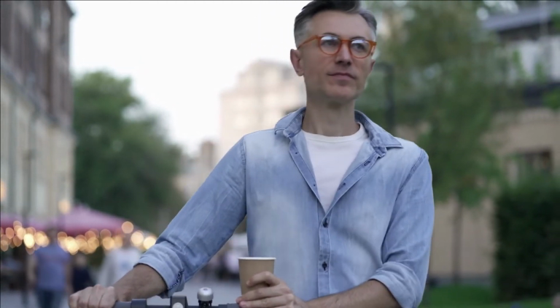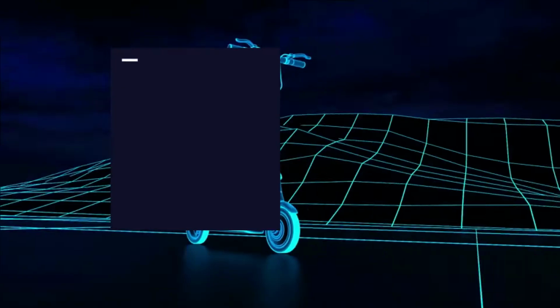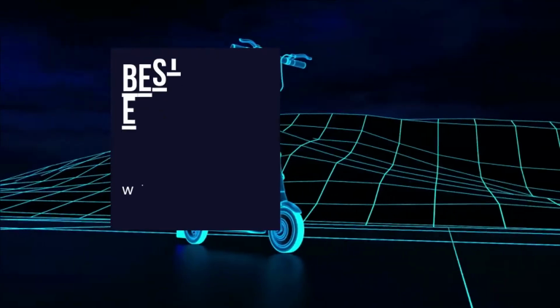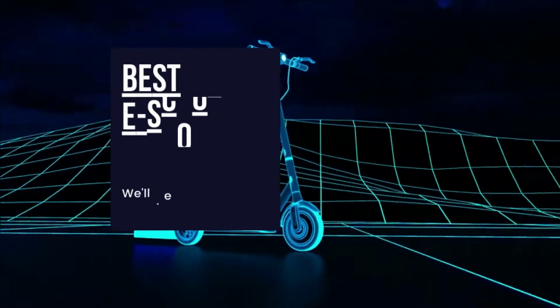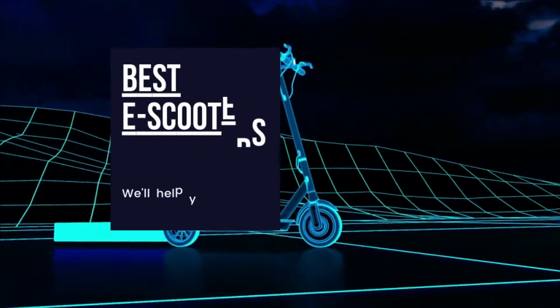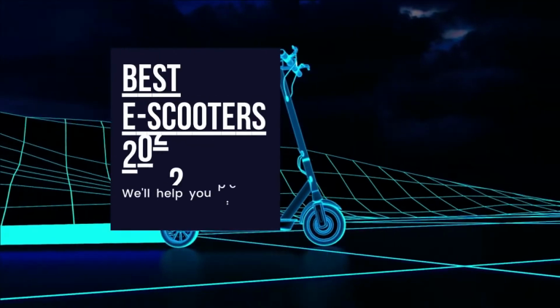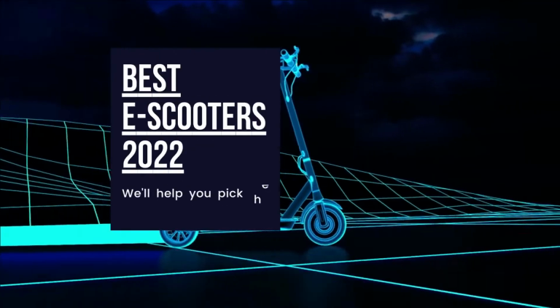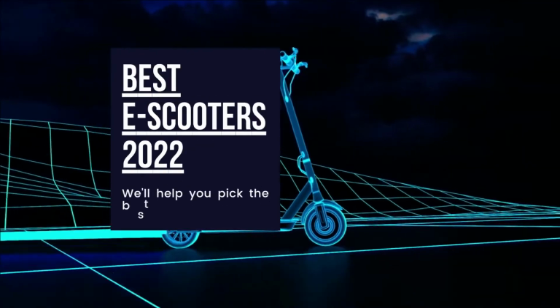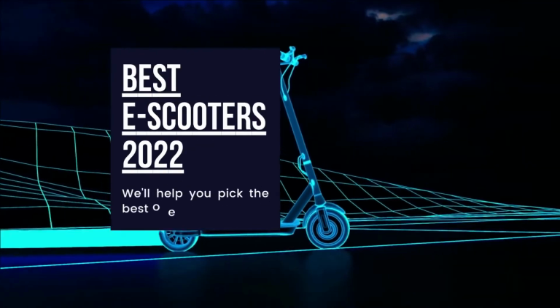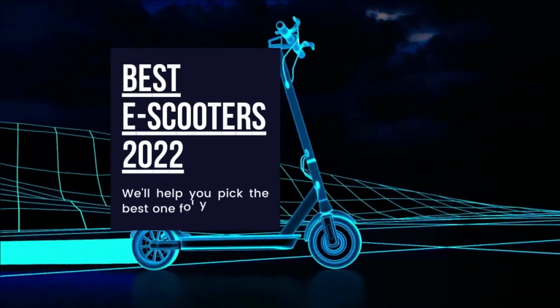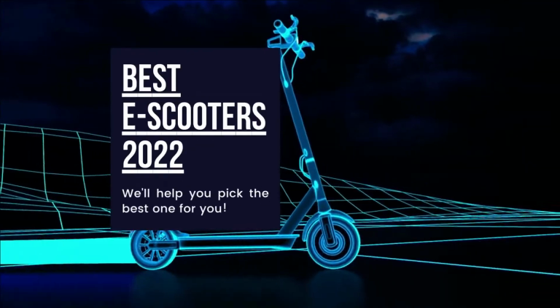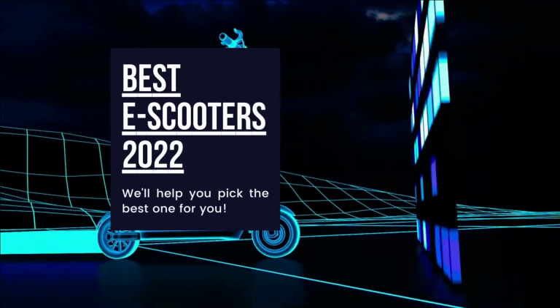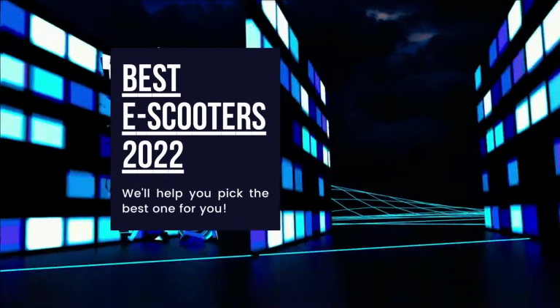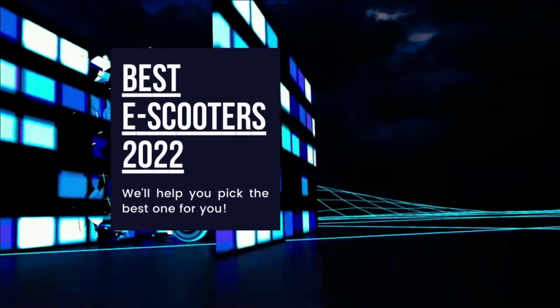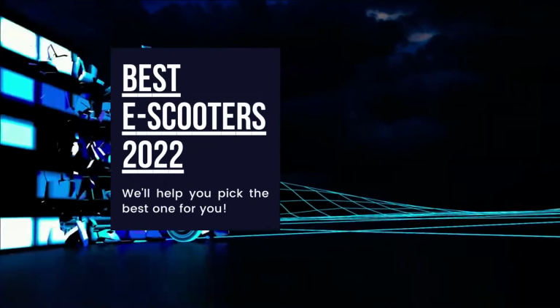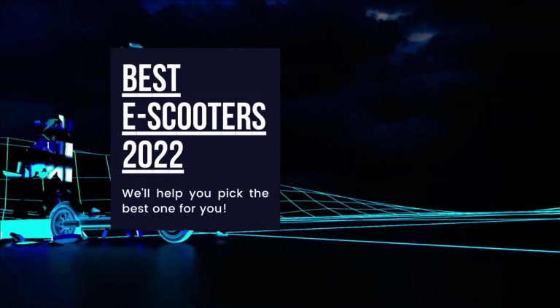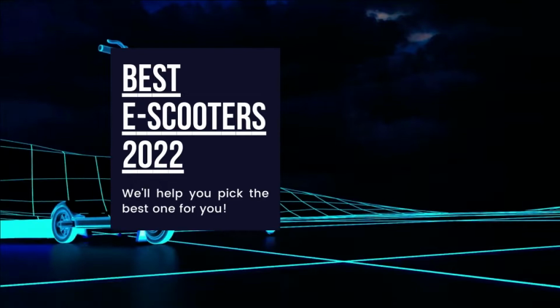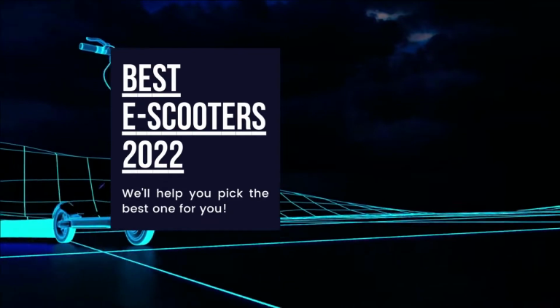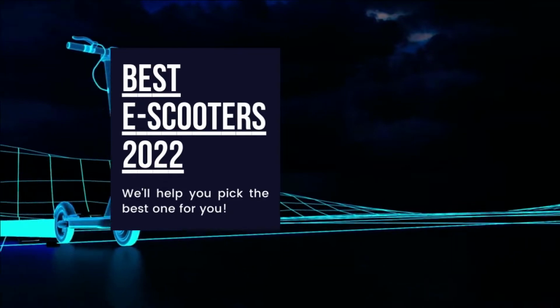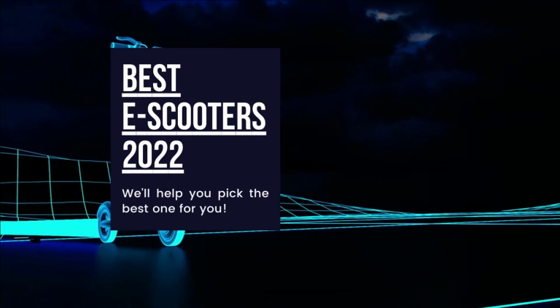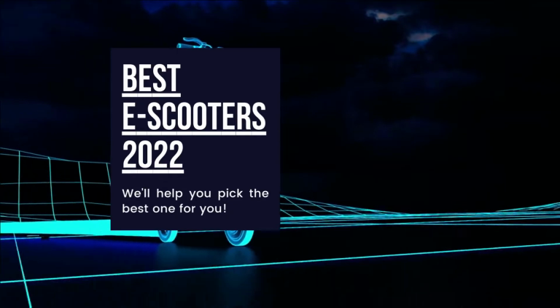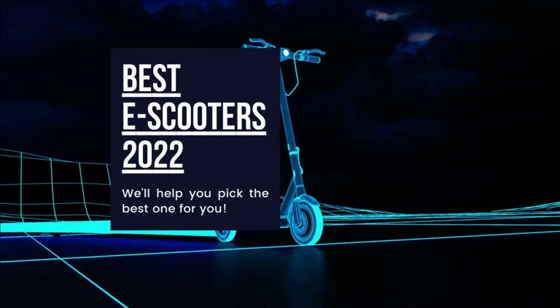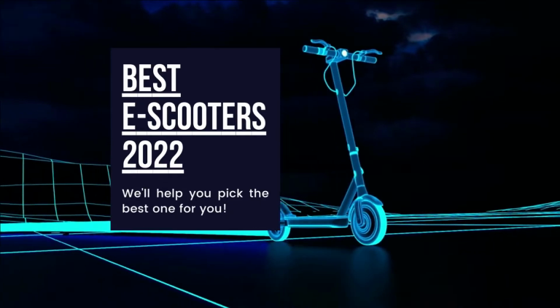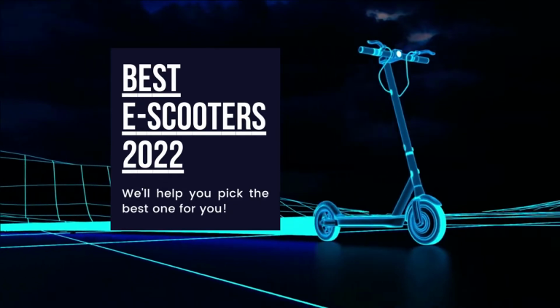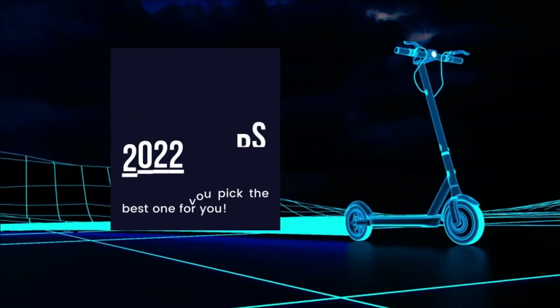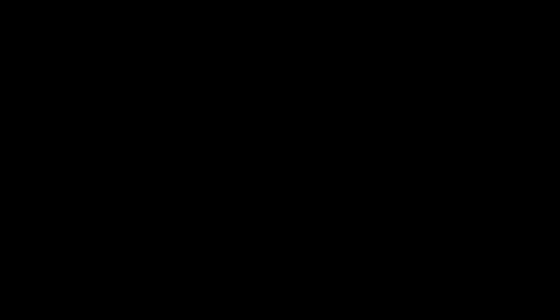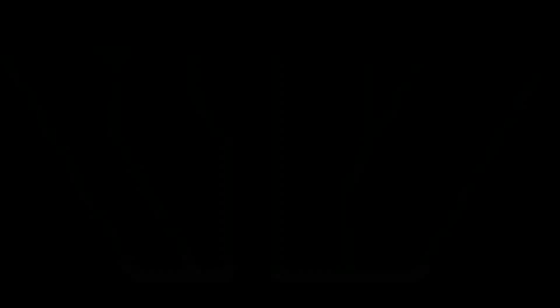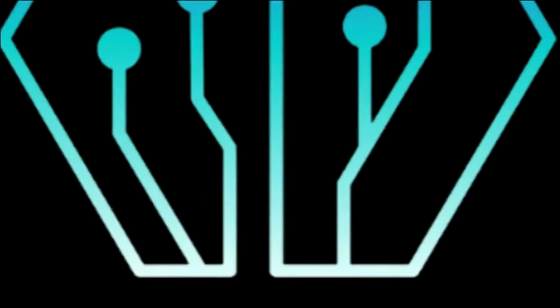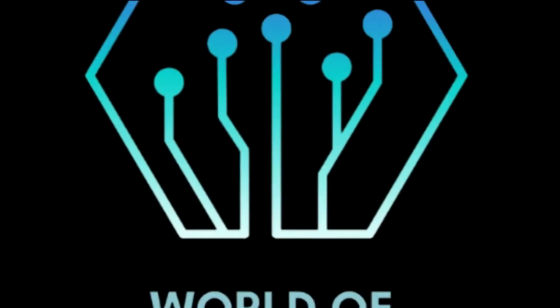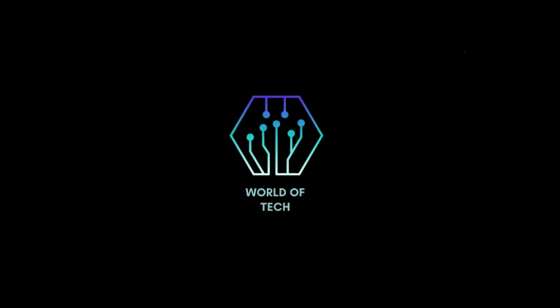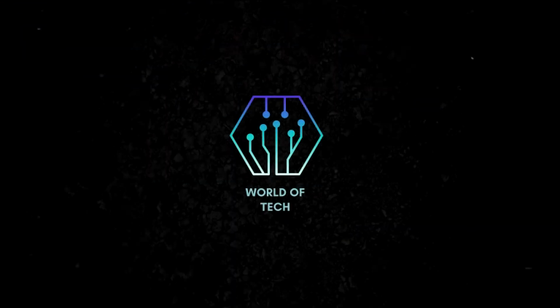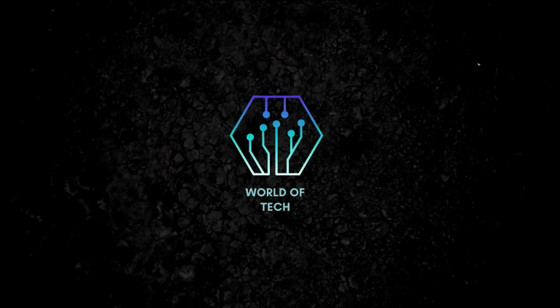Here is a list of the 5 best electric scooters in 2022. Welcome to the world of tech.